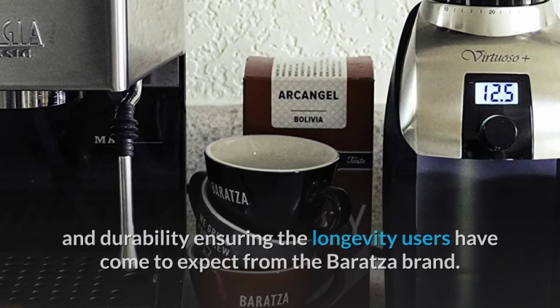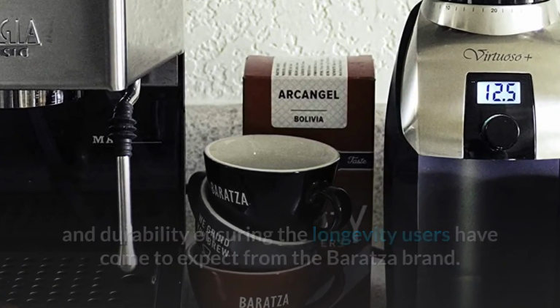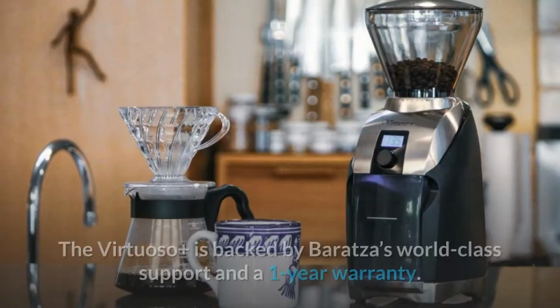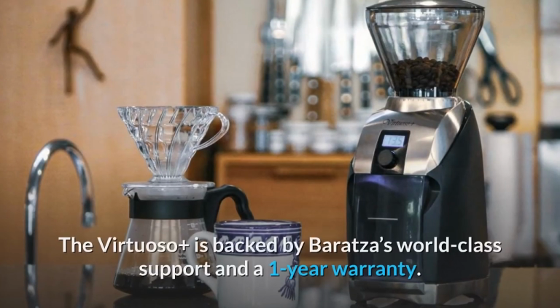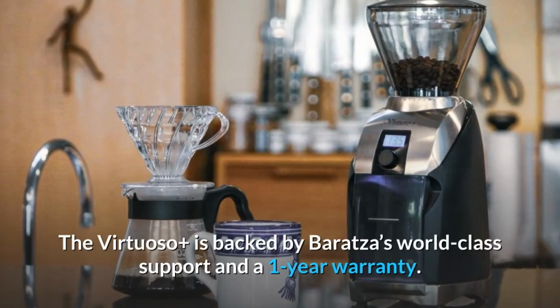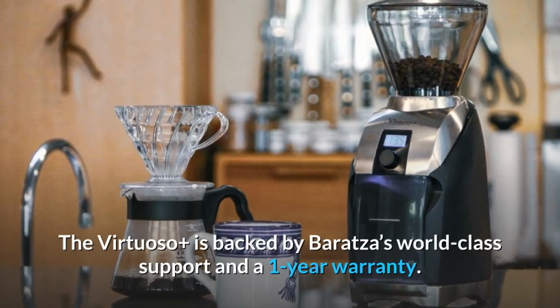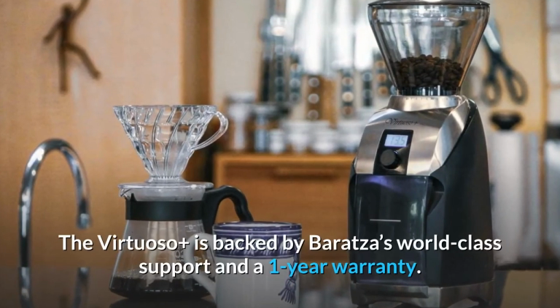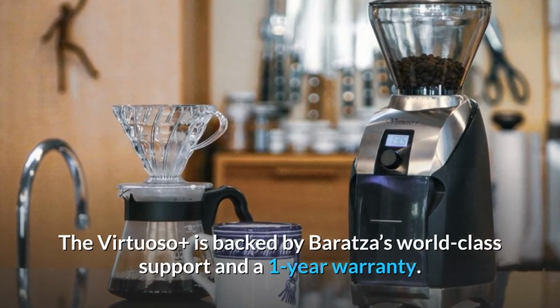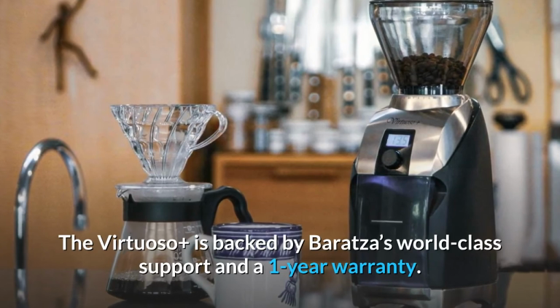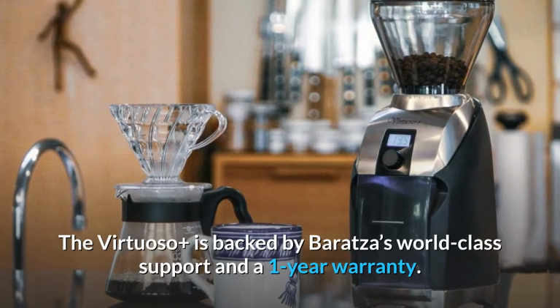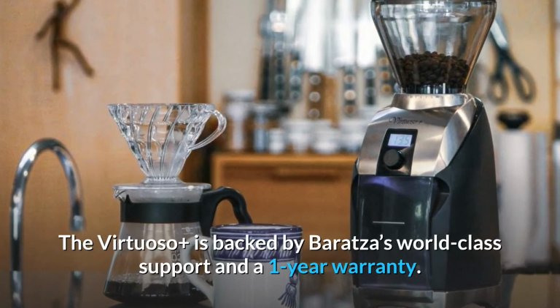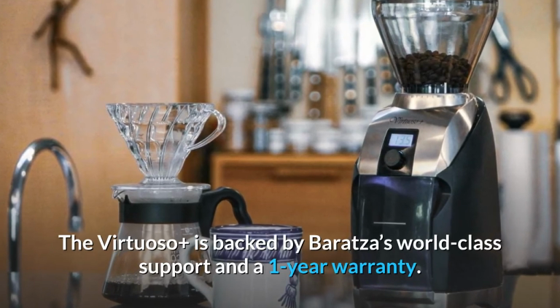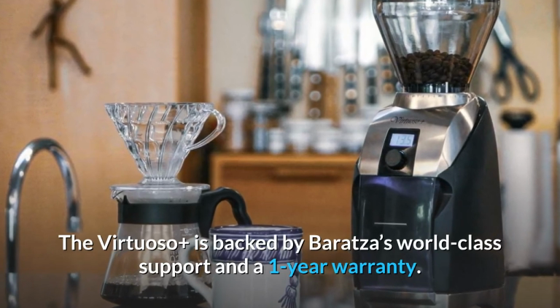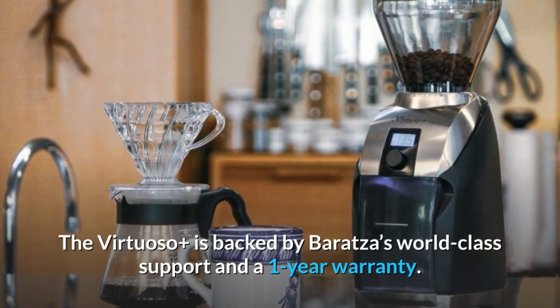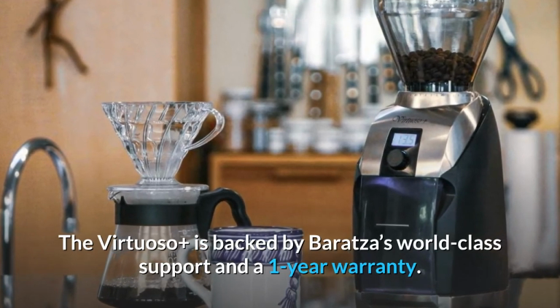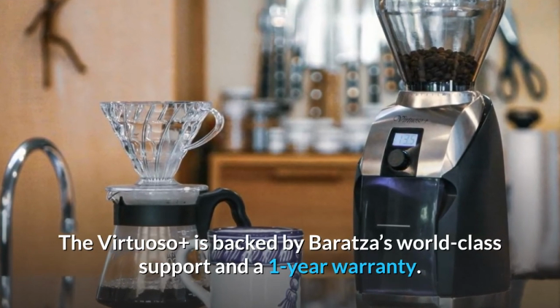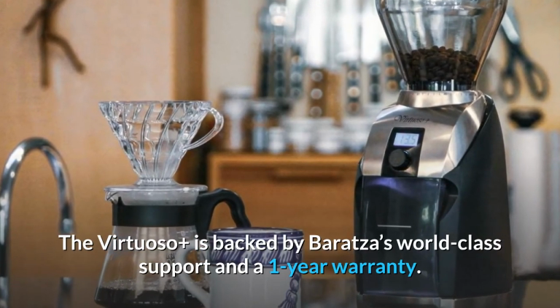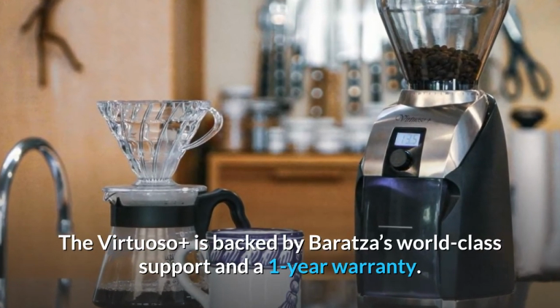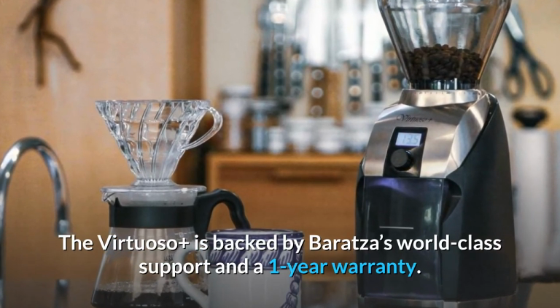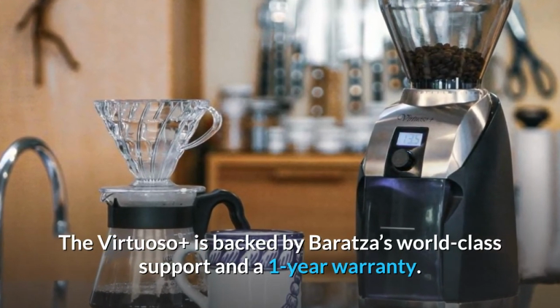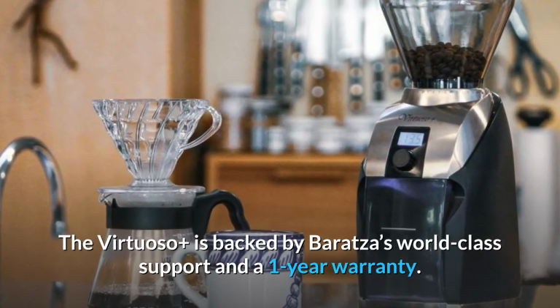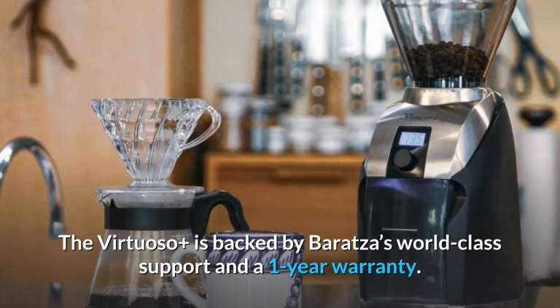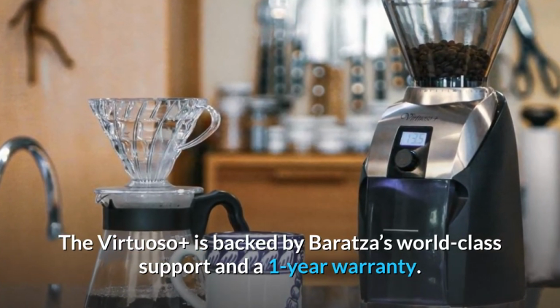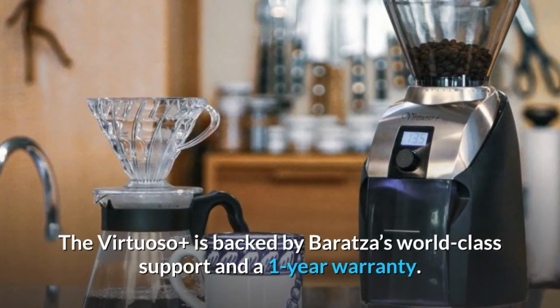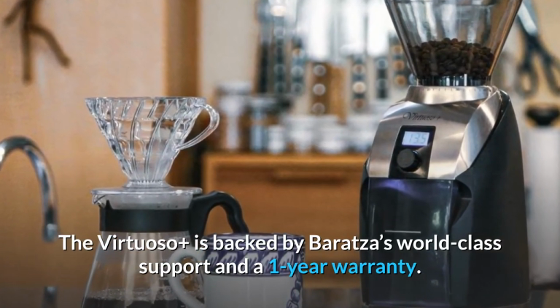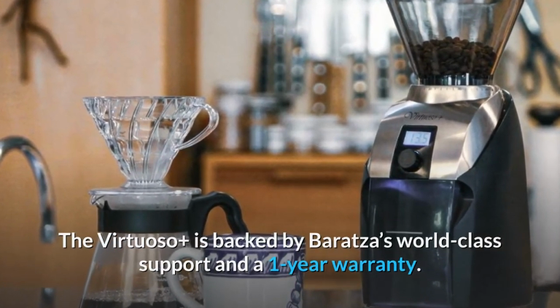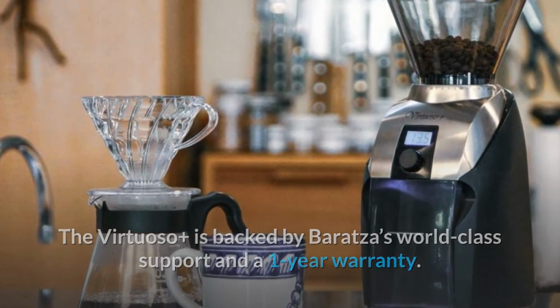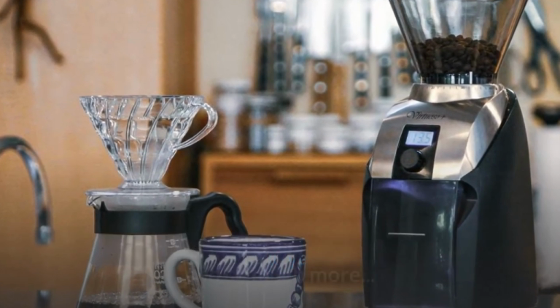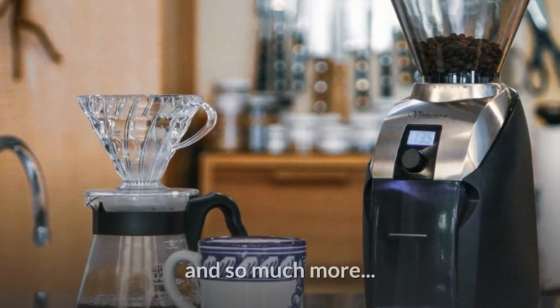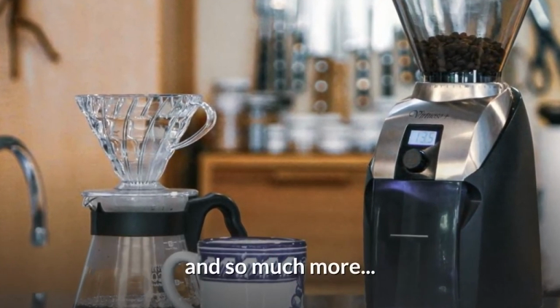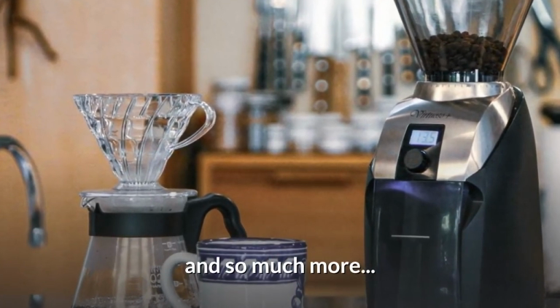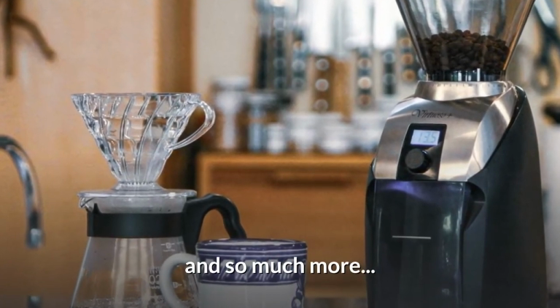The Virtuoso Plus is backed by Baratza's world-class support and a 1-year warranty. And so much more.